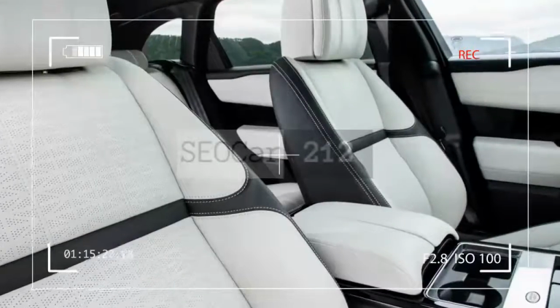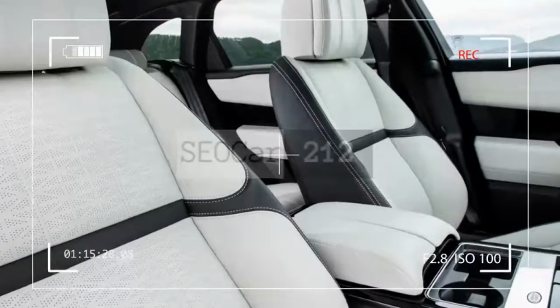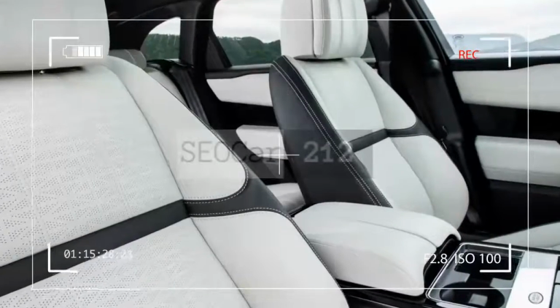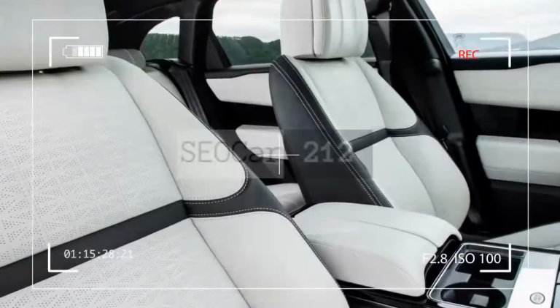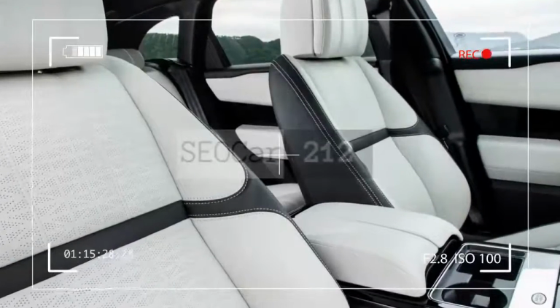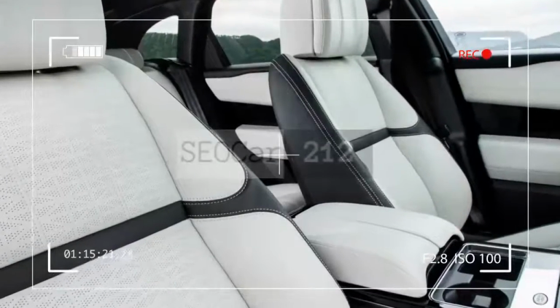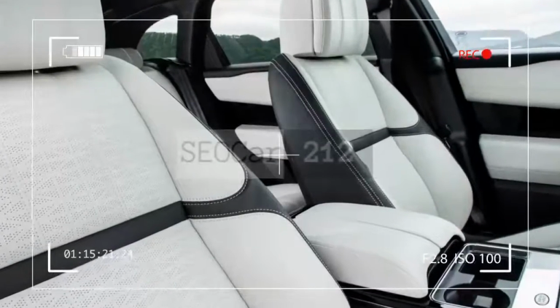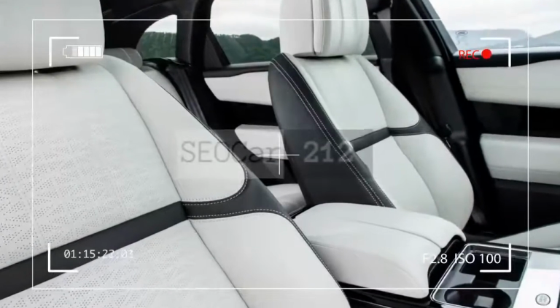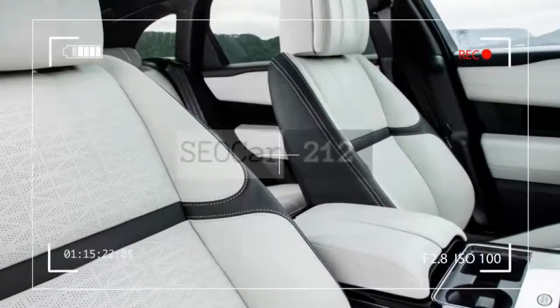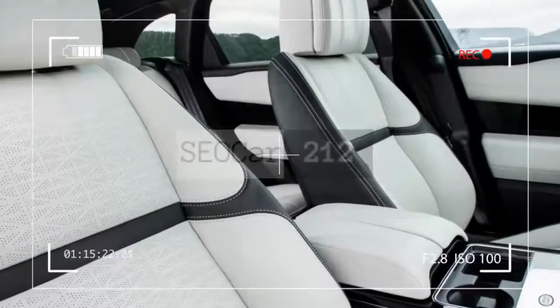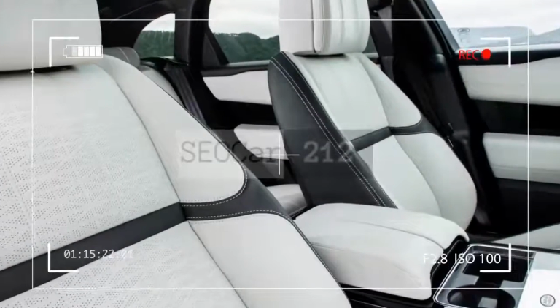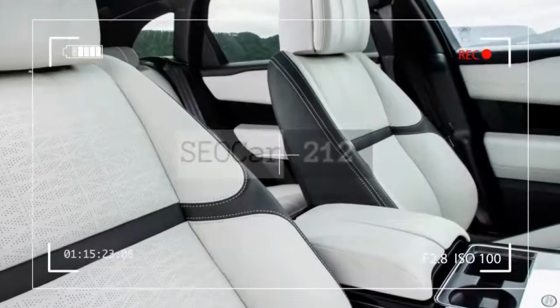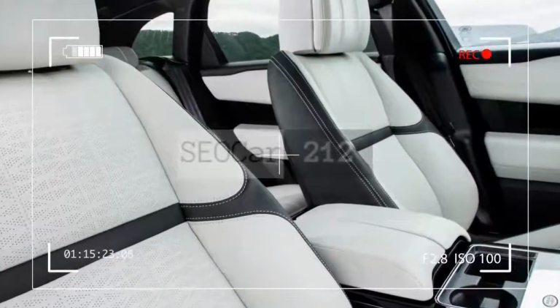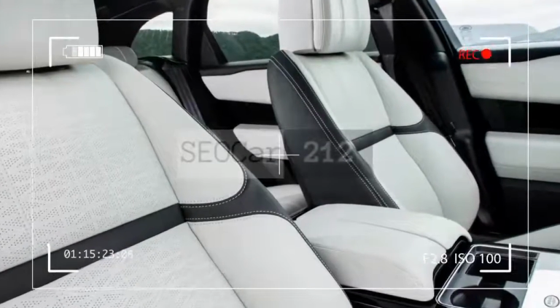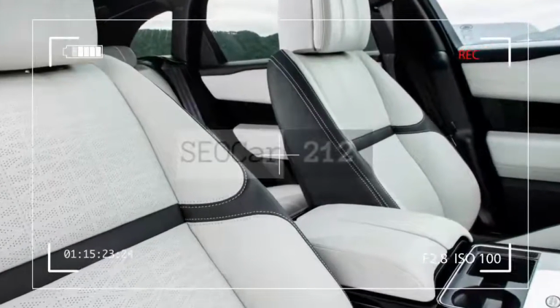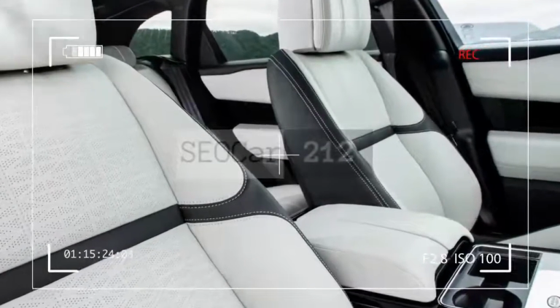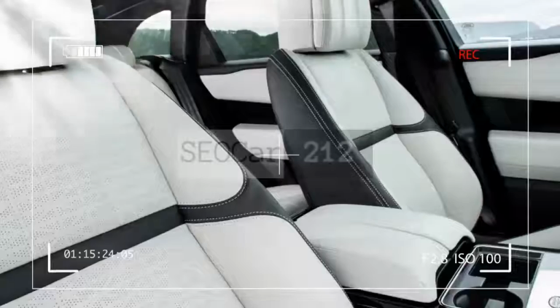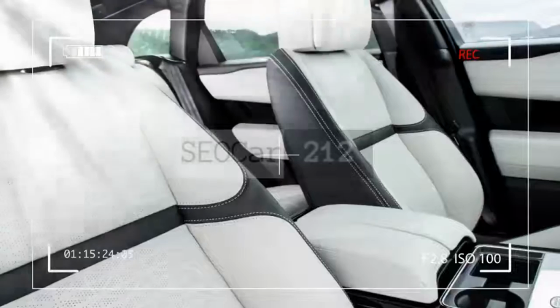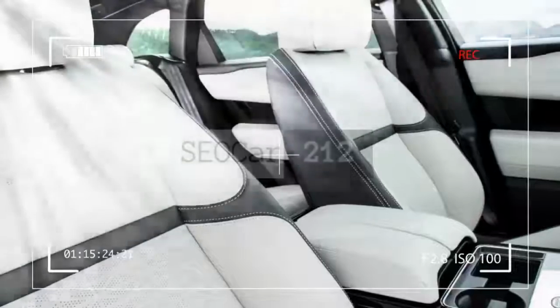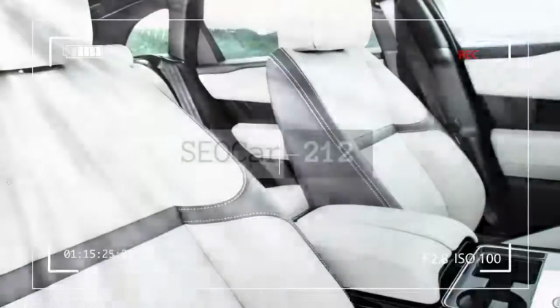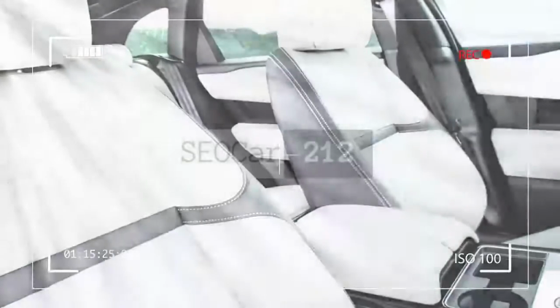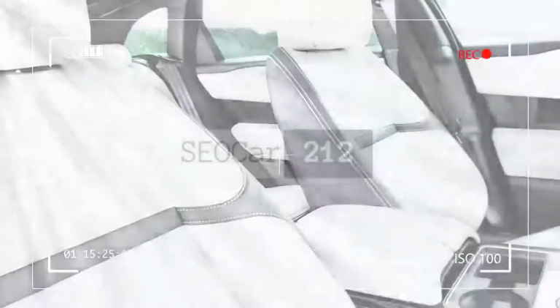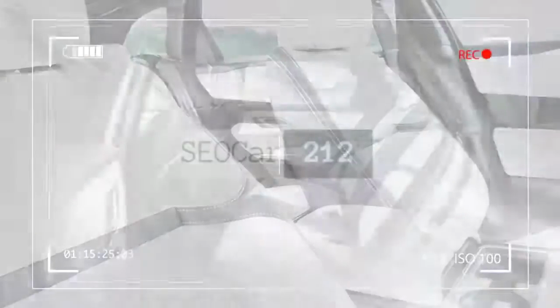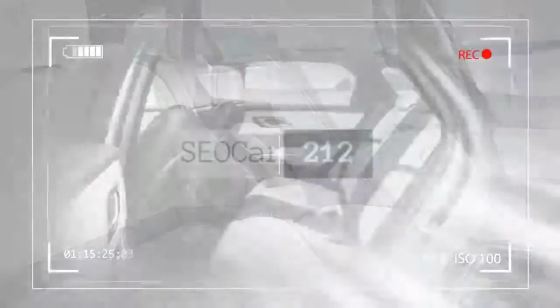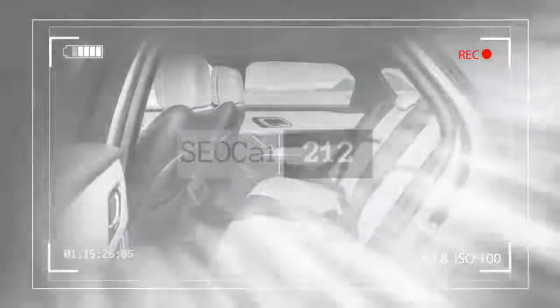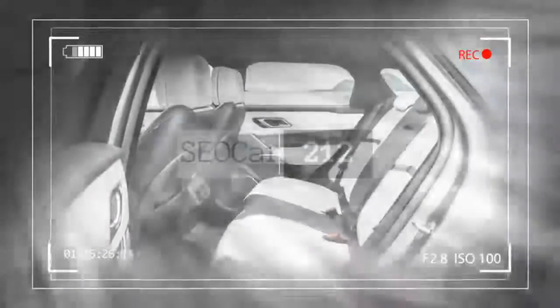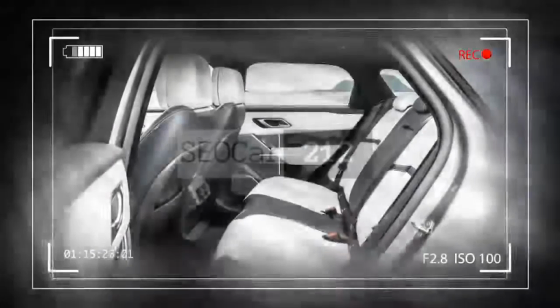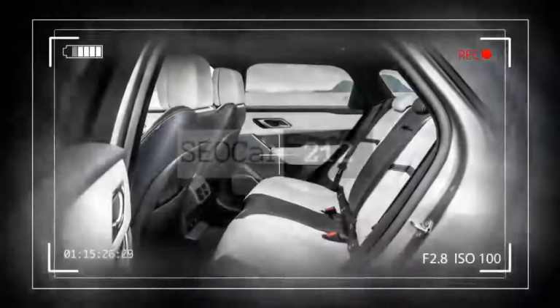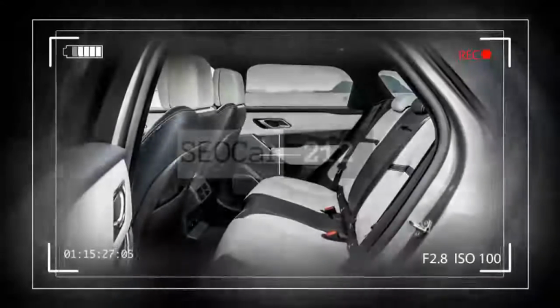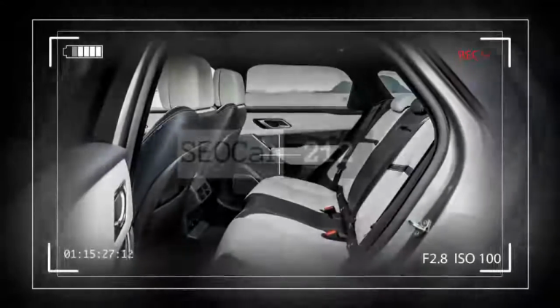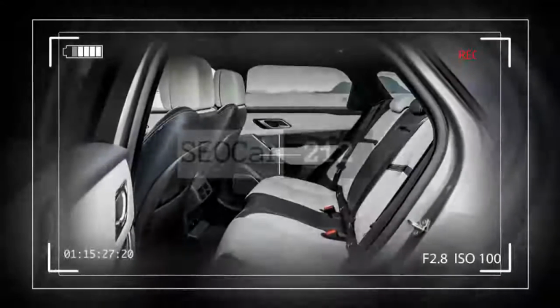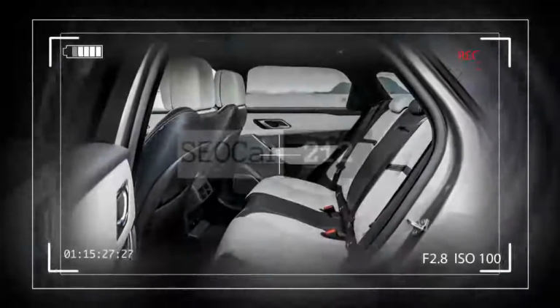If you find the Land Rover brand appealing, the new Velar should be a great choice.